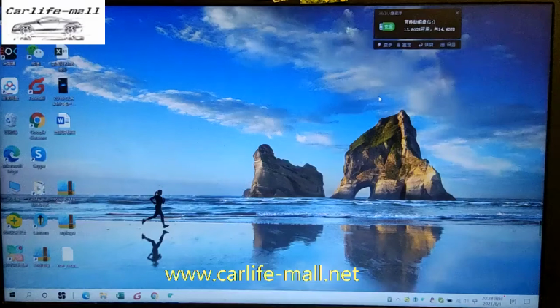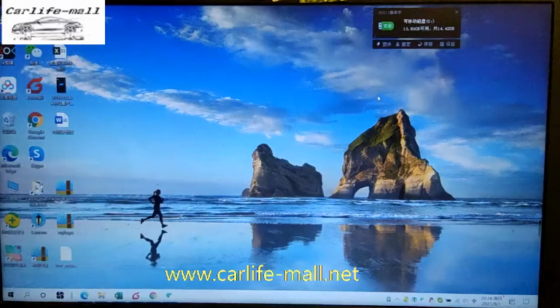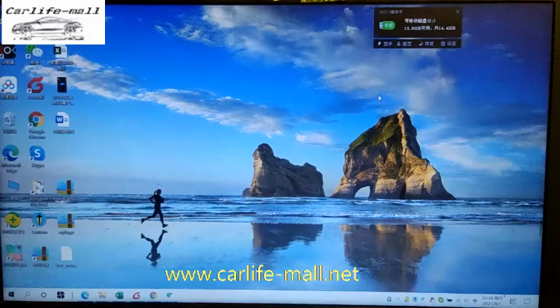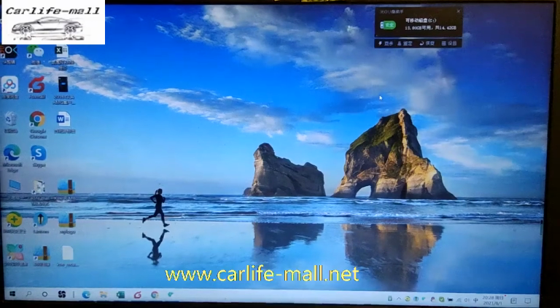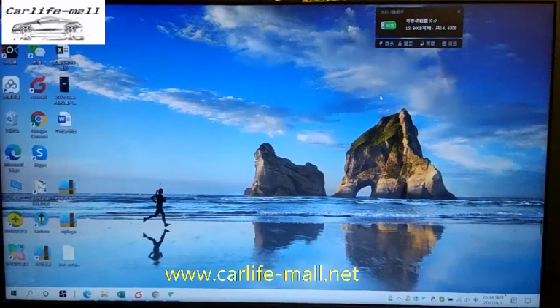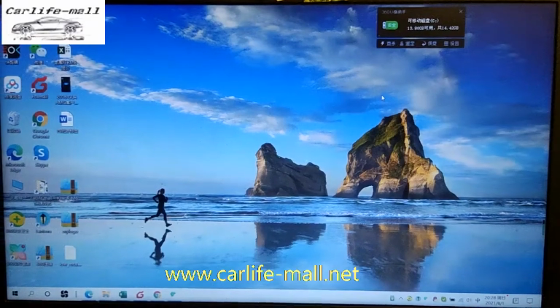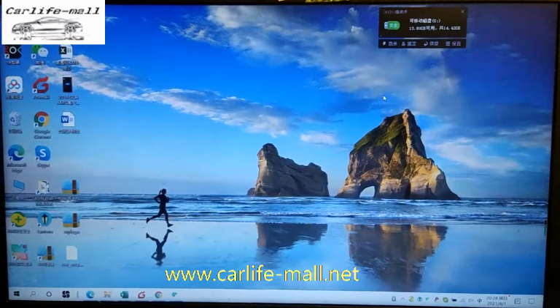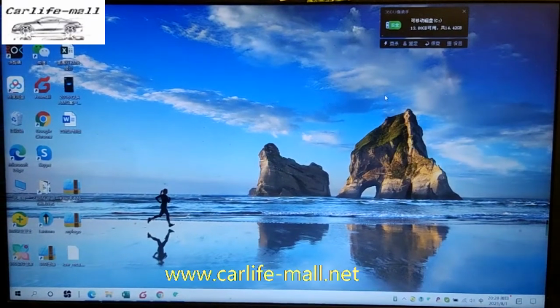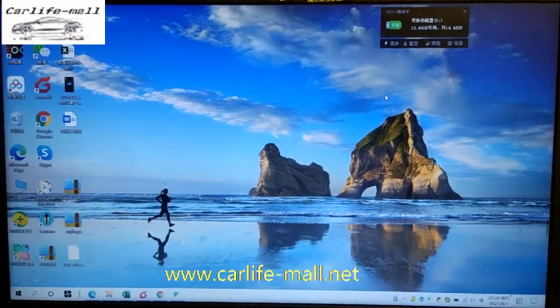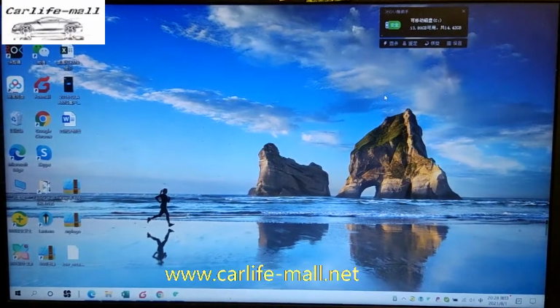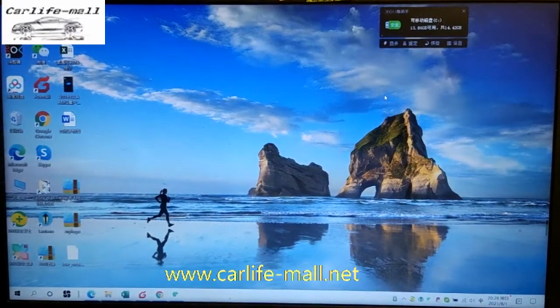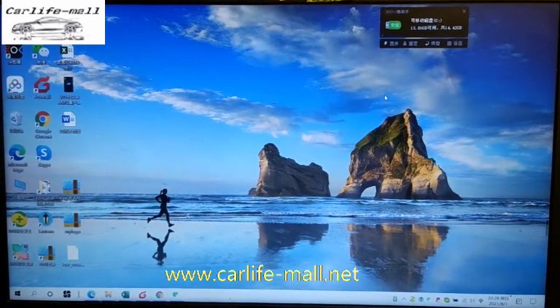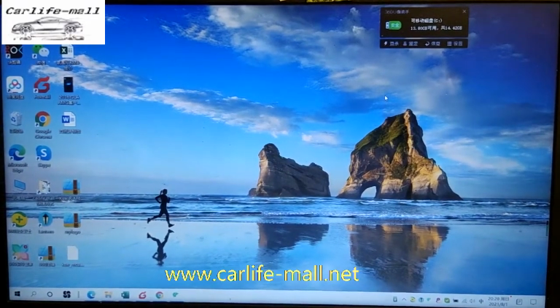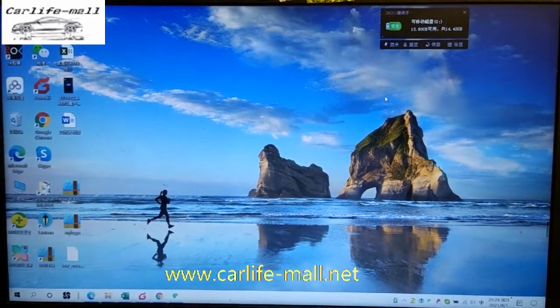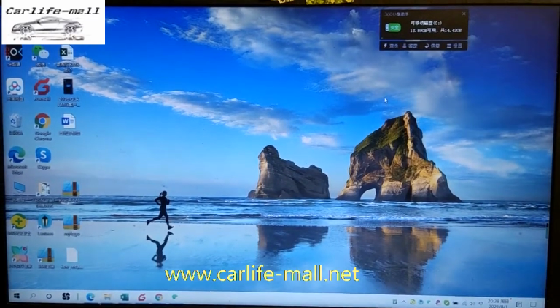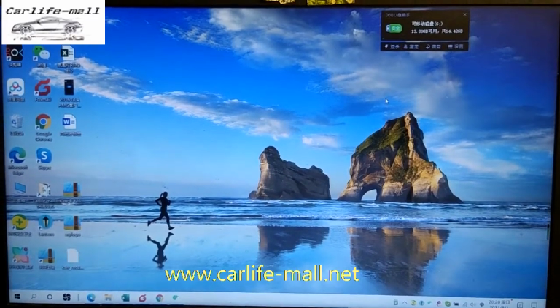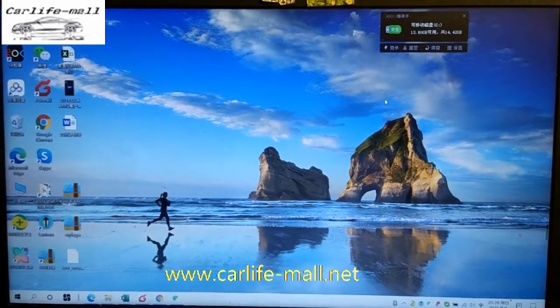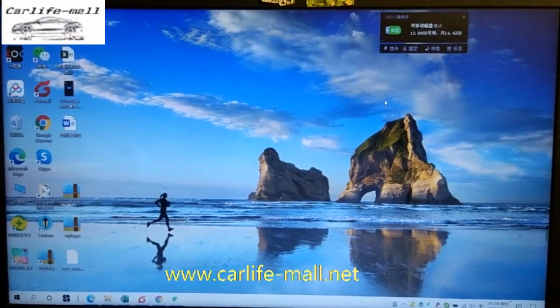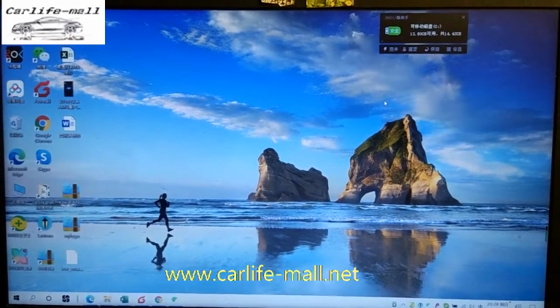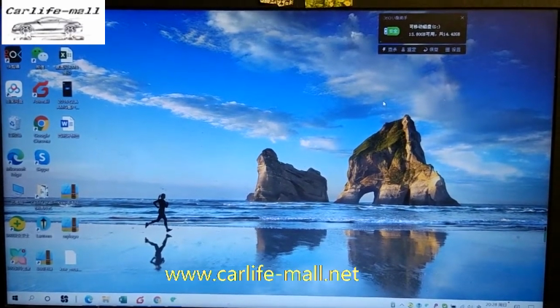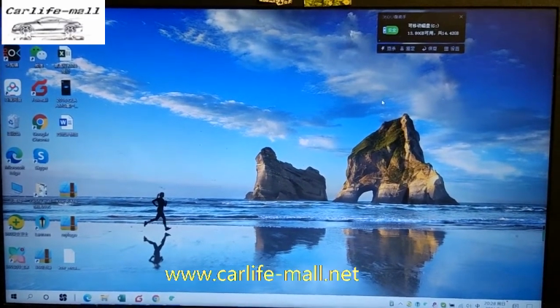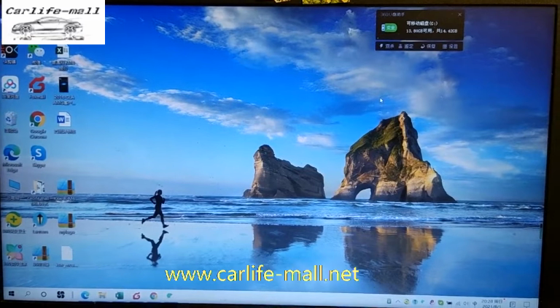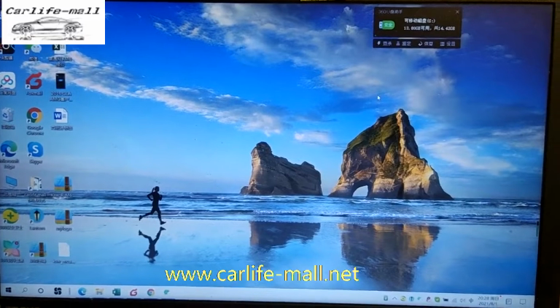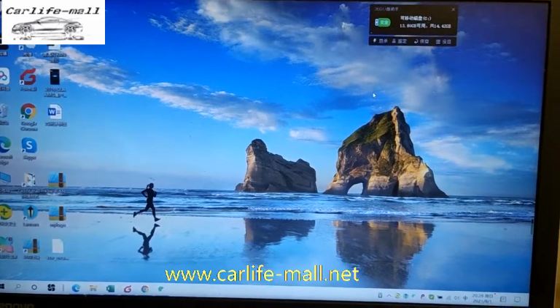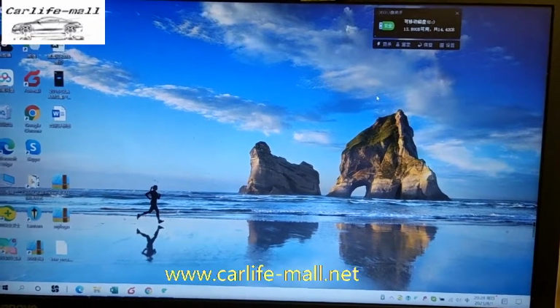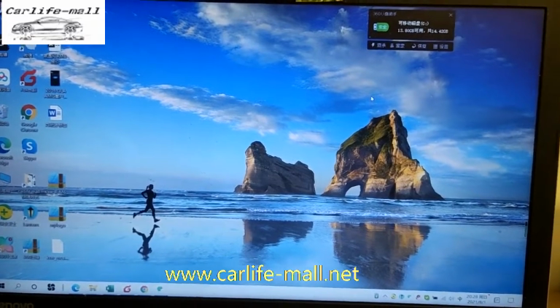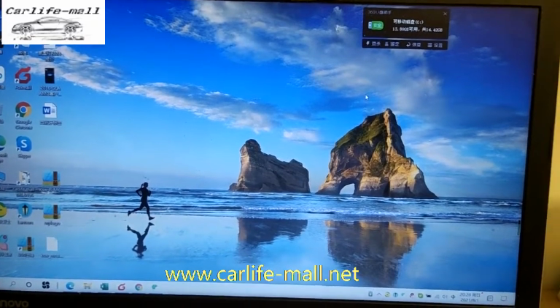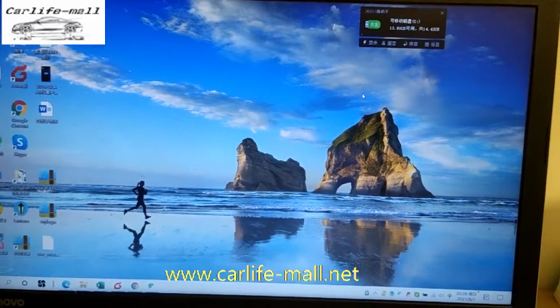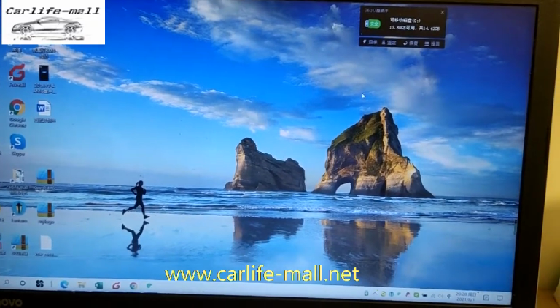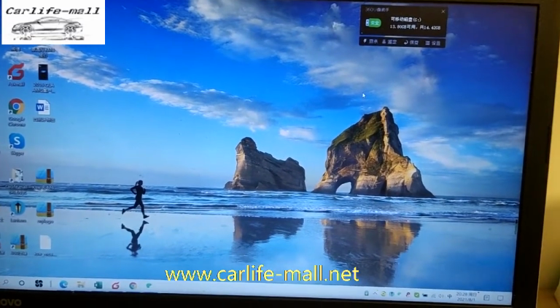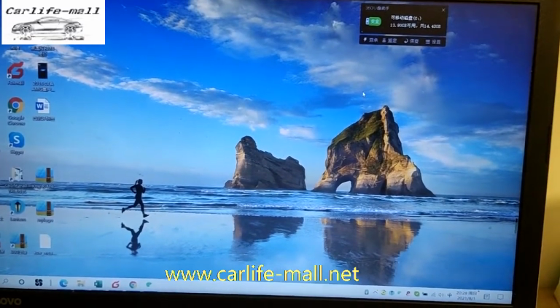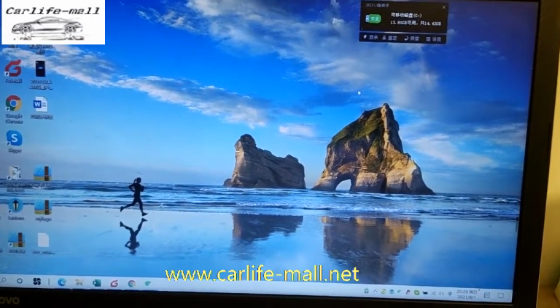Hi guys, this is Emily from CarLife Mall. In this video, we will show you how to upgrade the software for Android 11 screen.